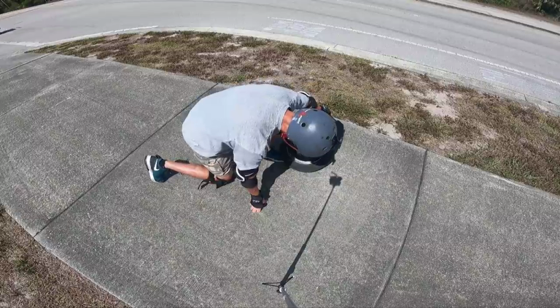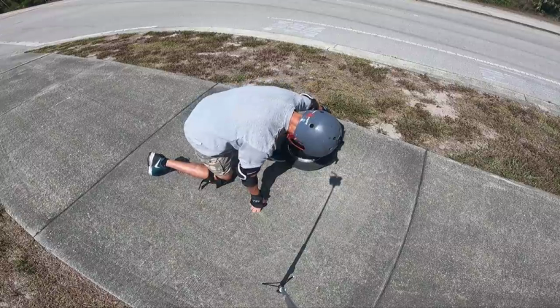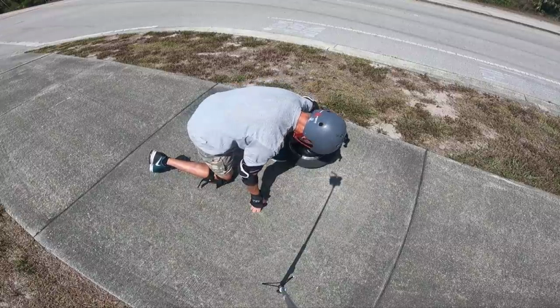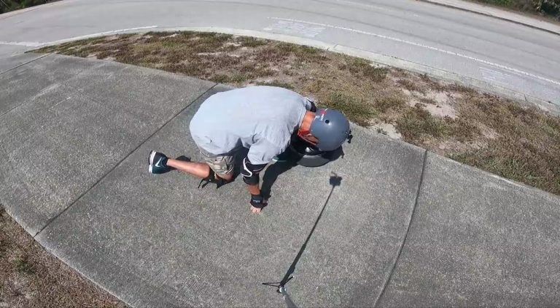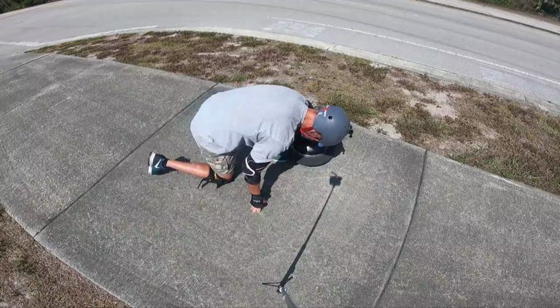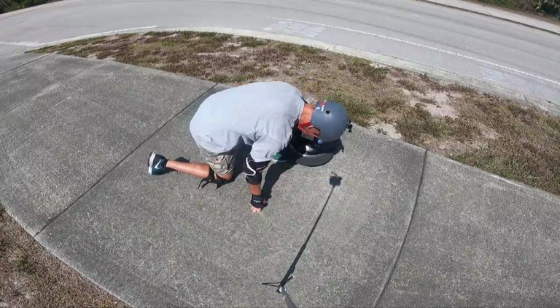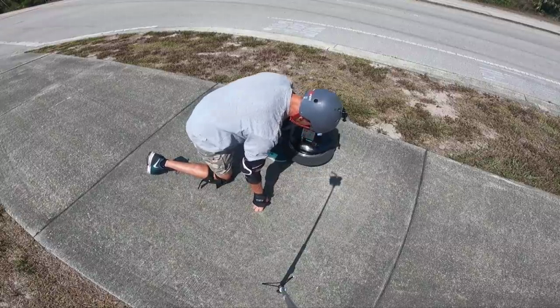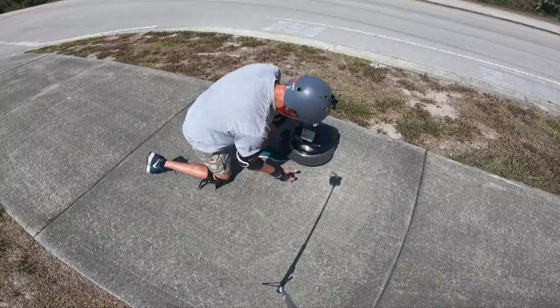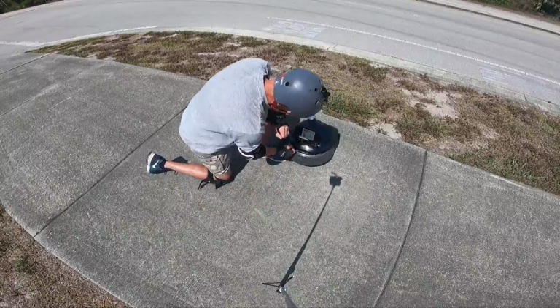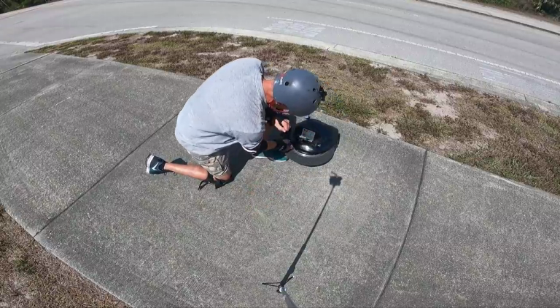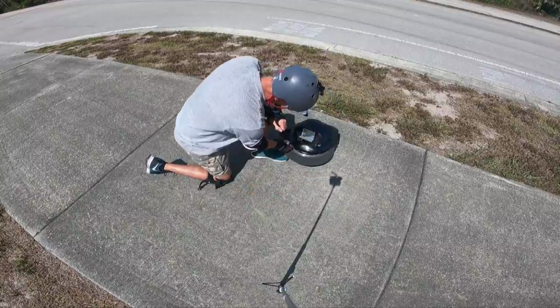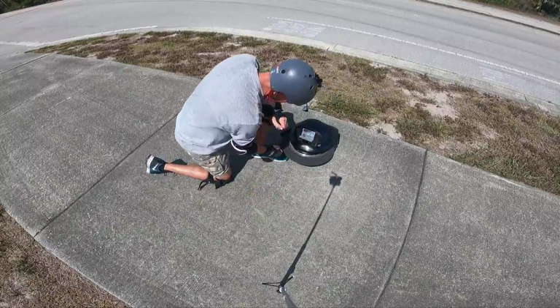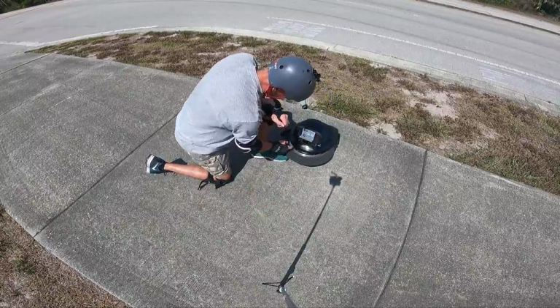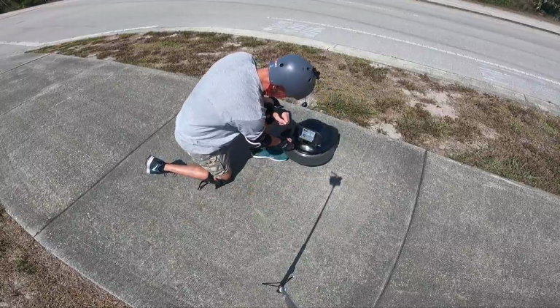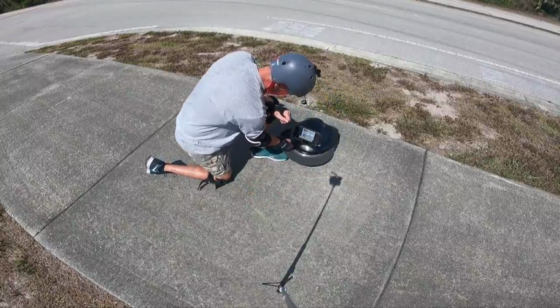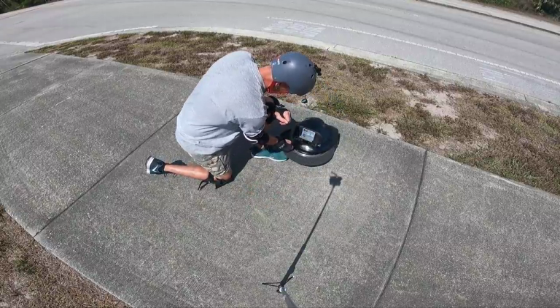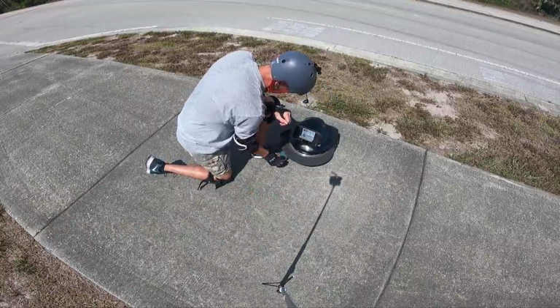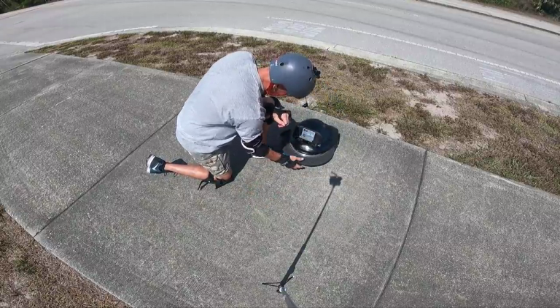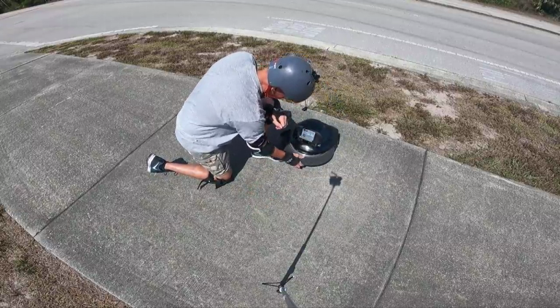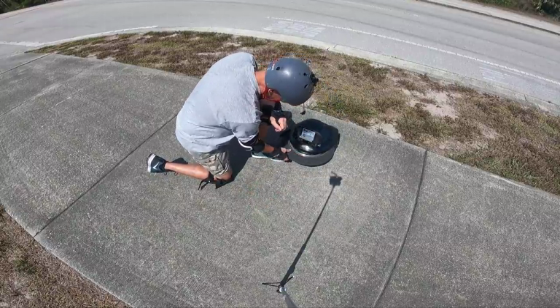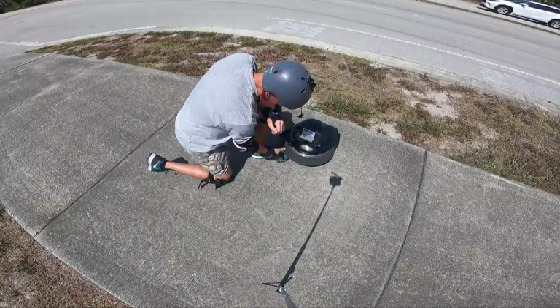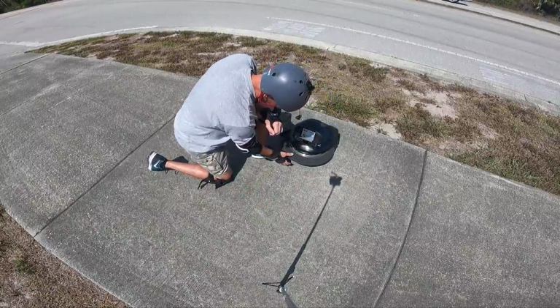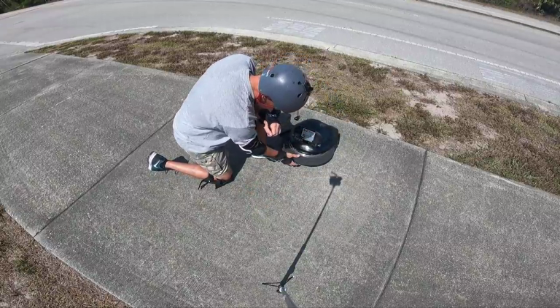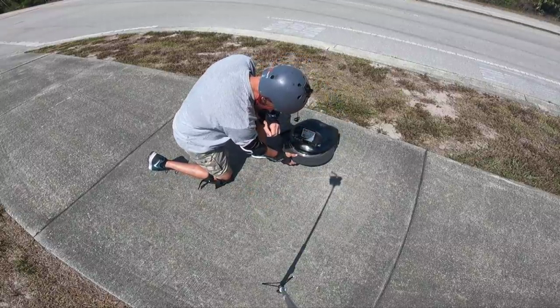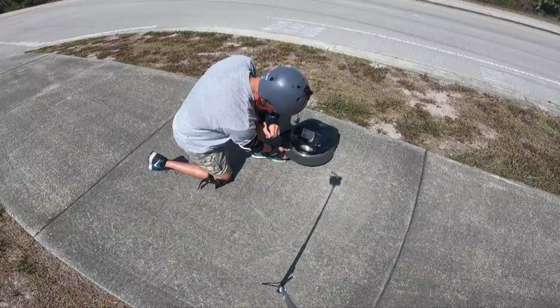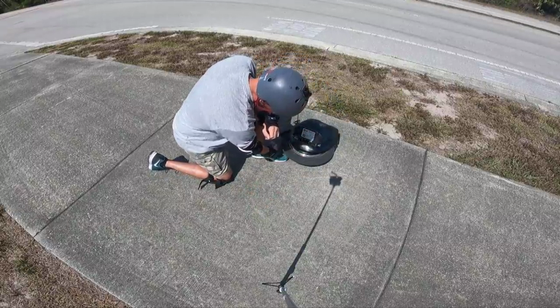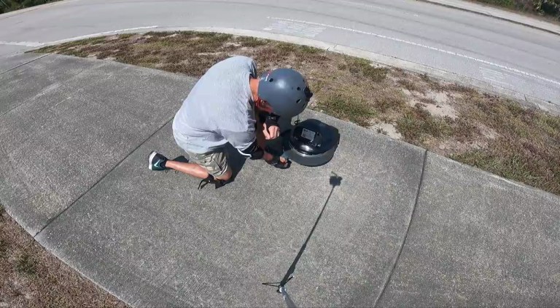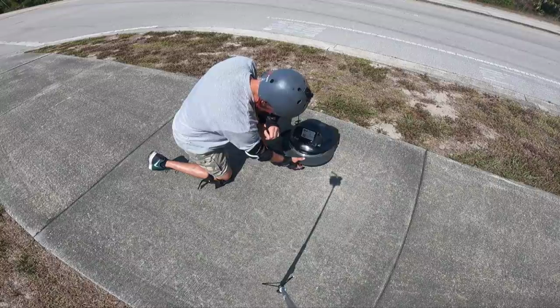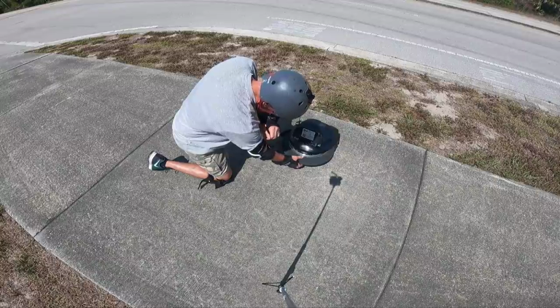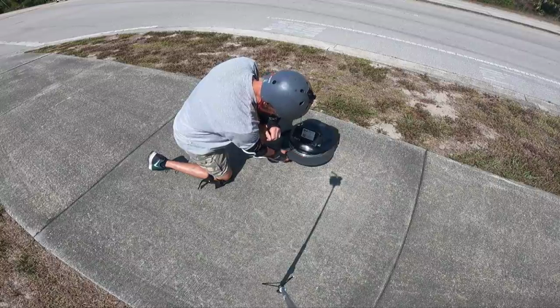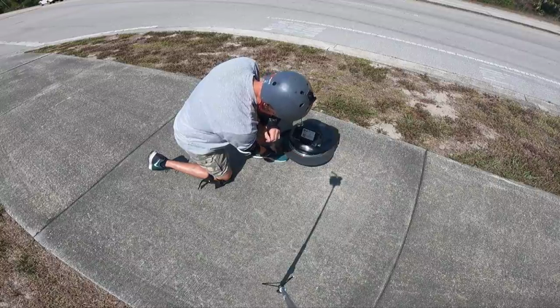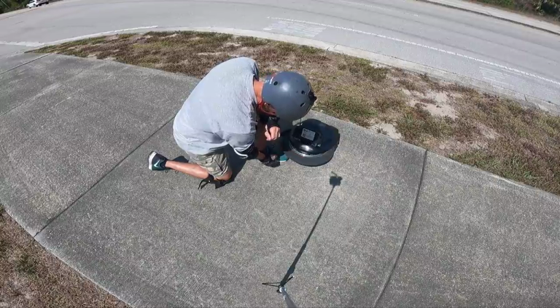It's rideable like this, but I just prefer my psi lower on the 16x. Always have.